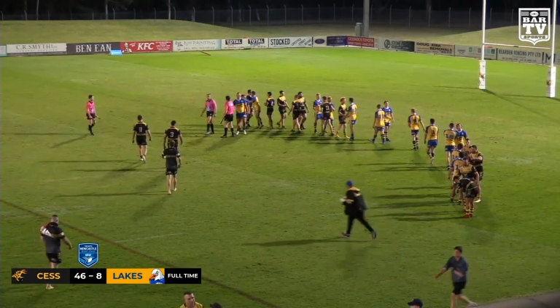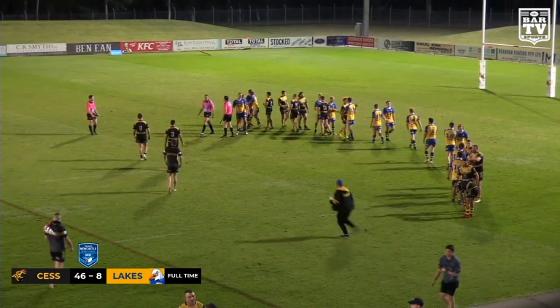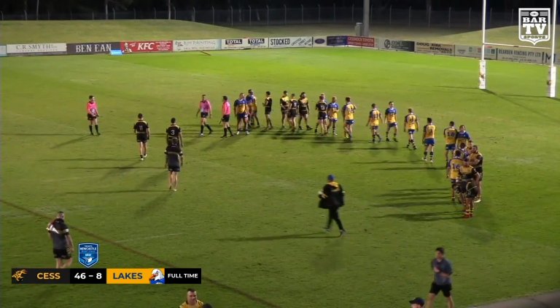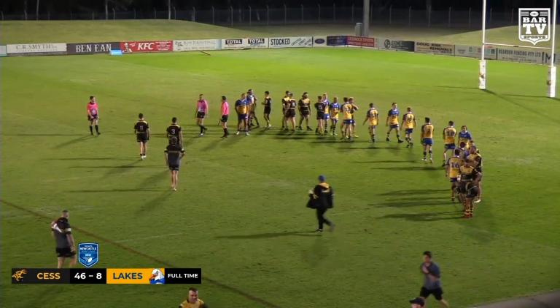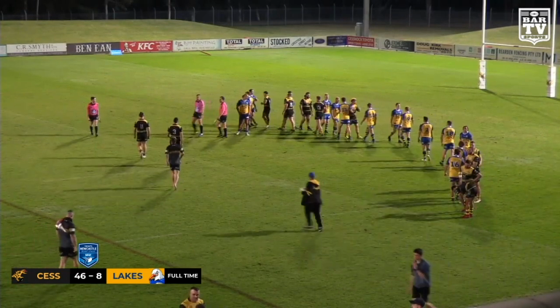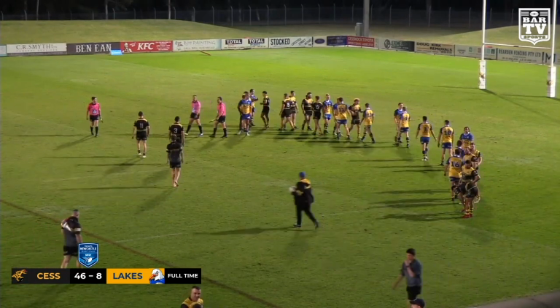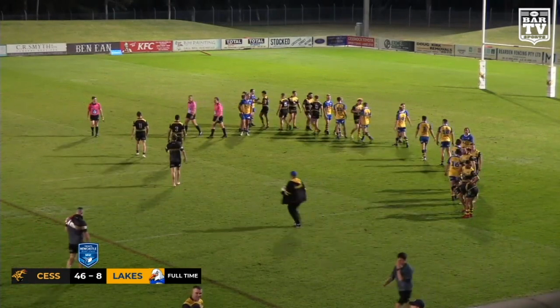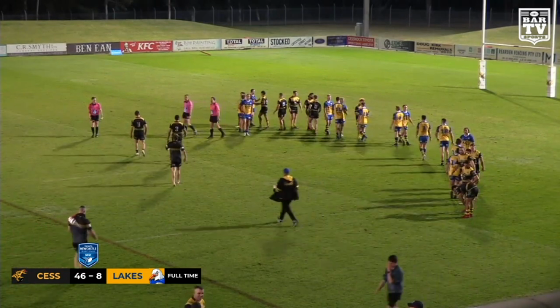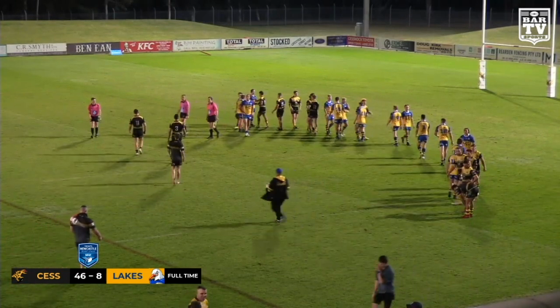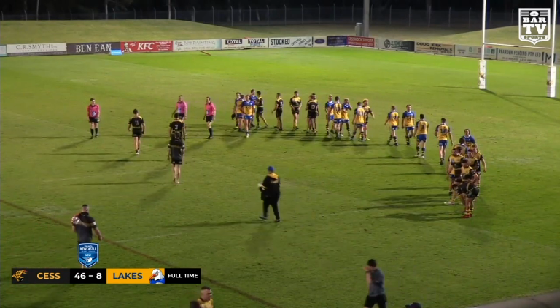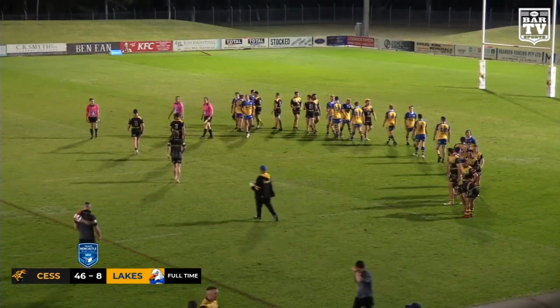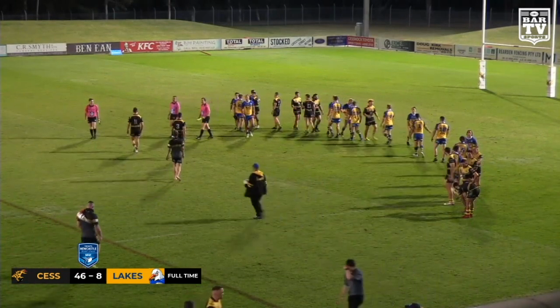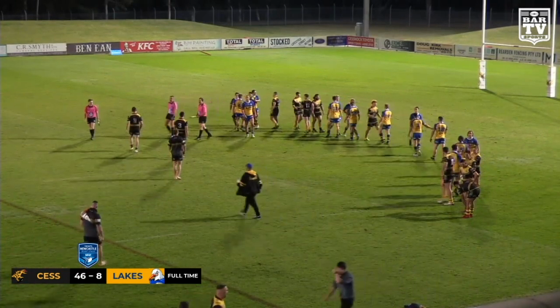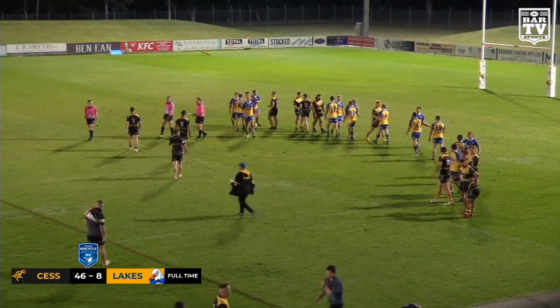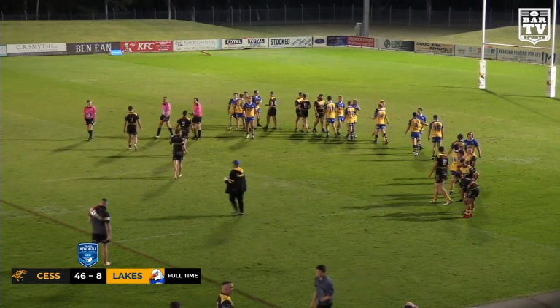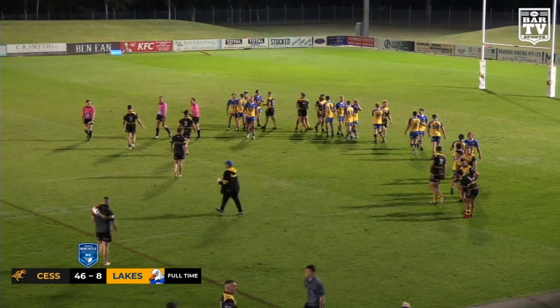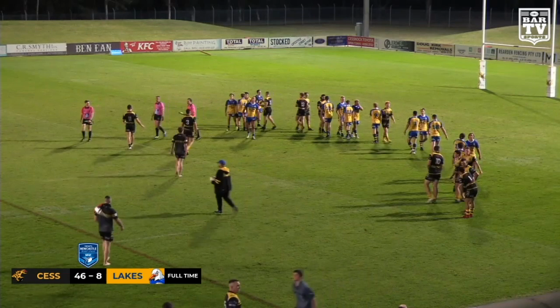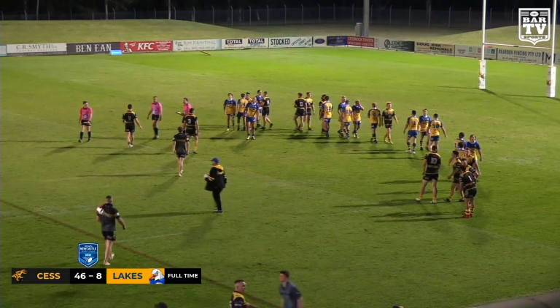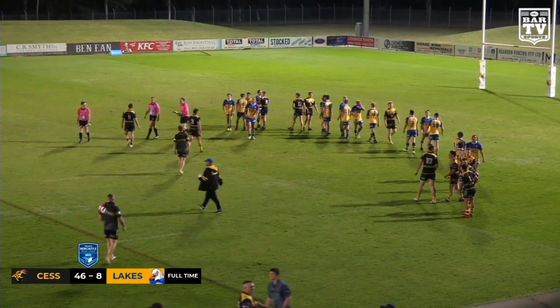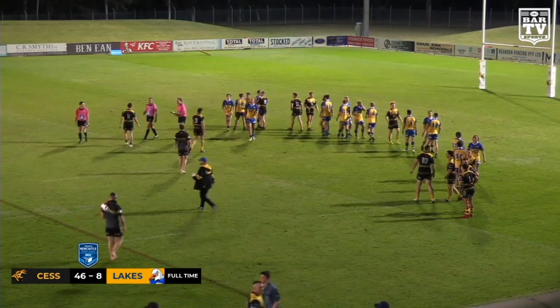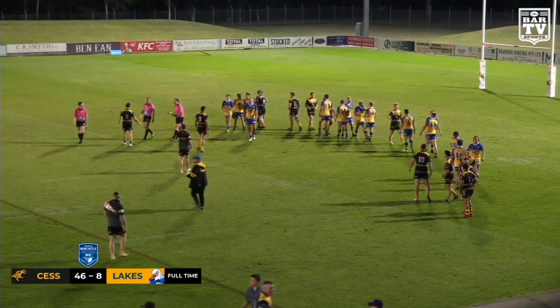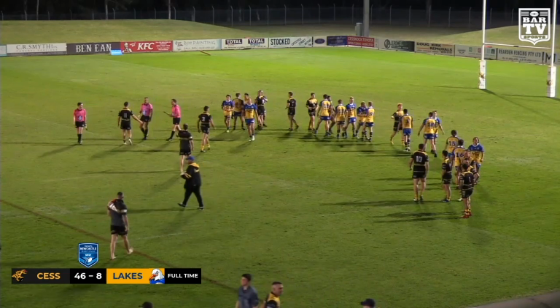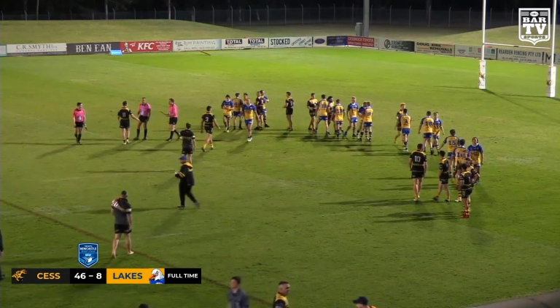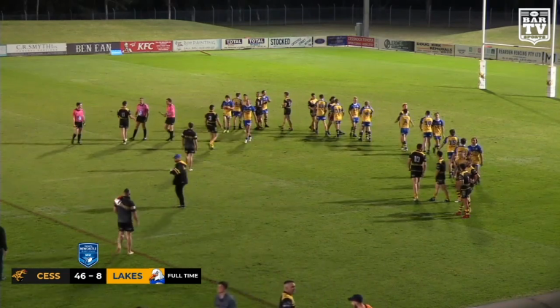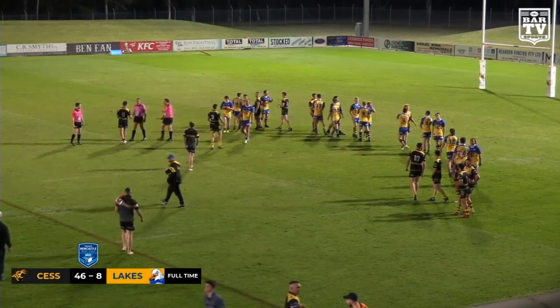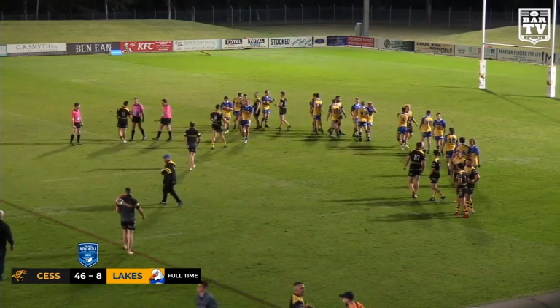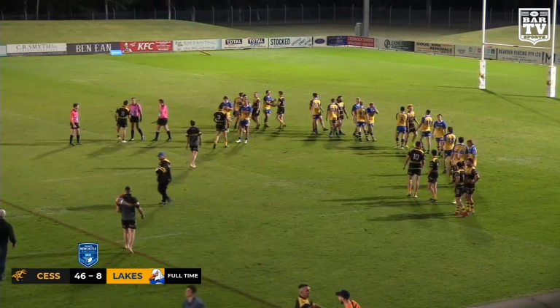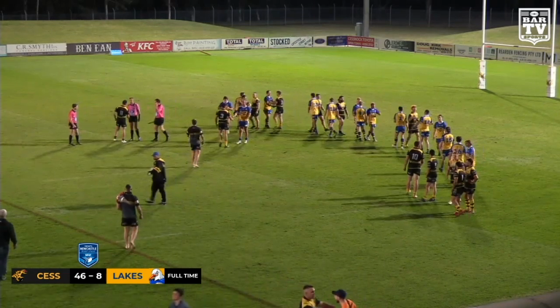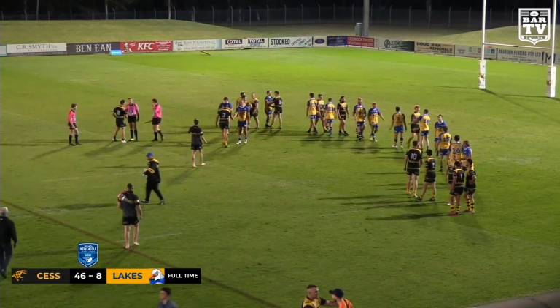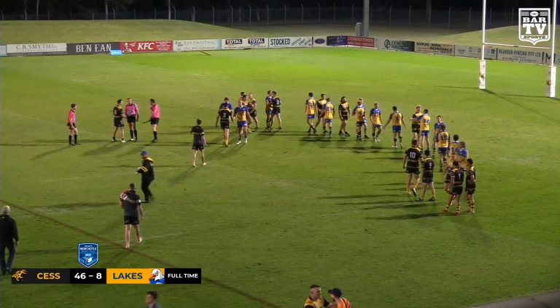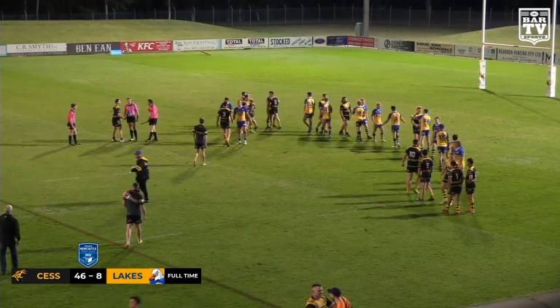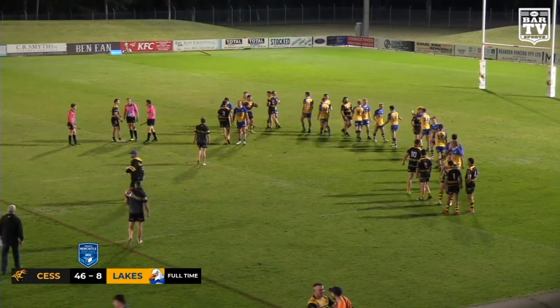Cessnock can think about the semifinals next week. Lakes United can think about 2021.